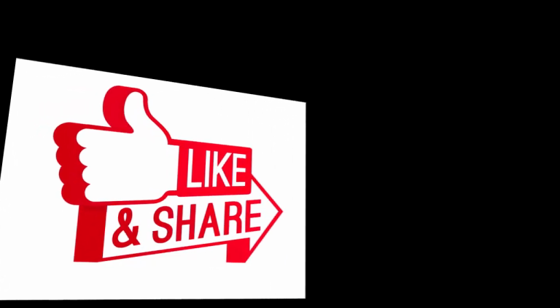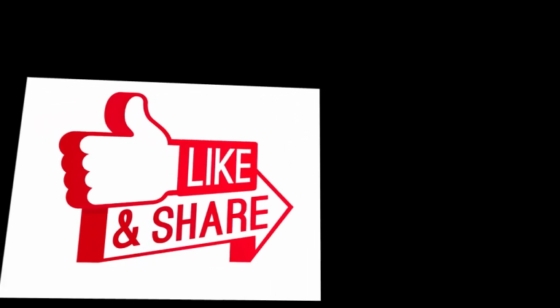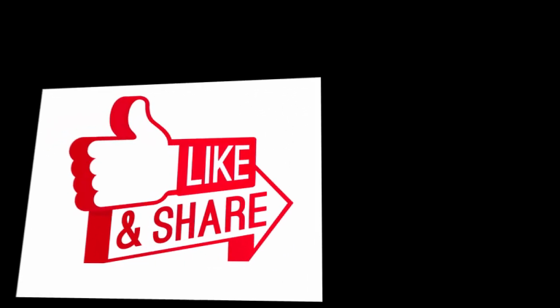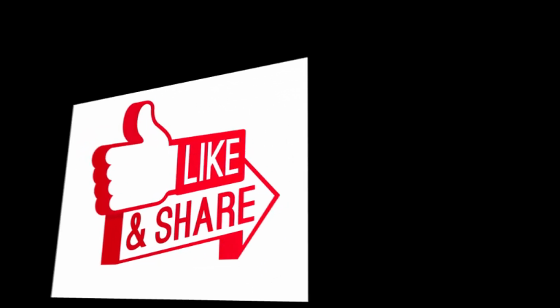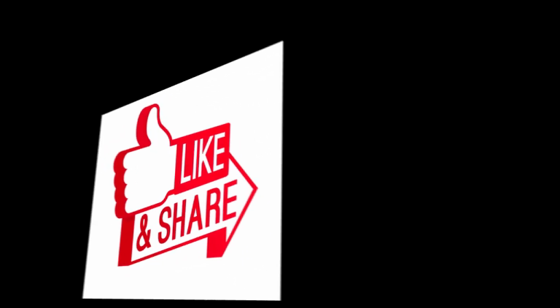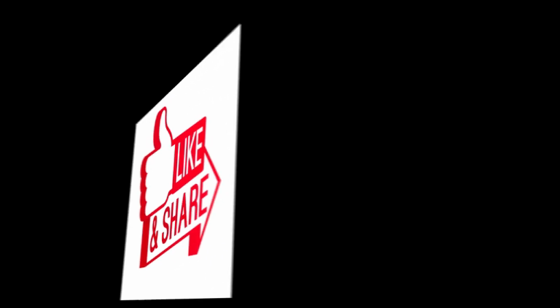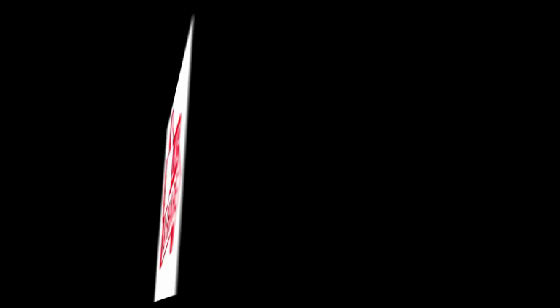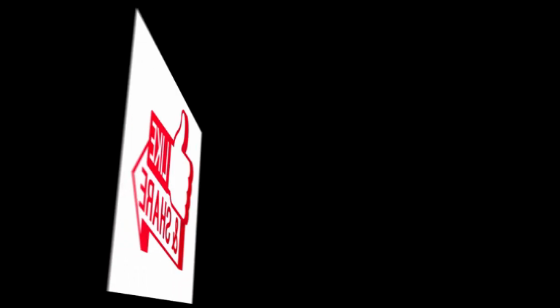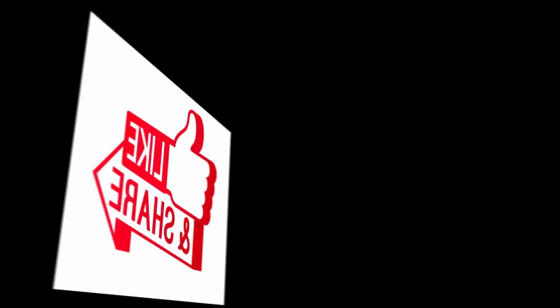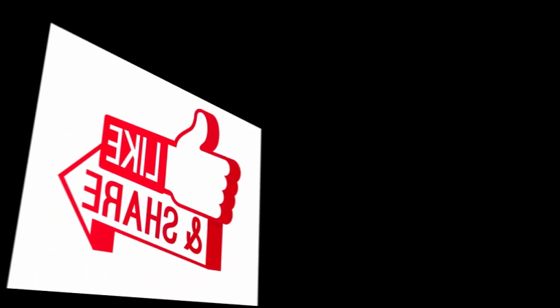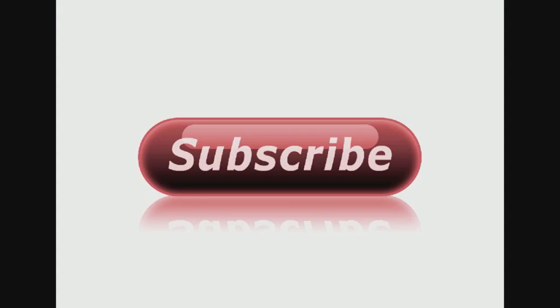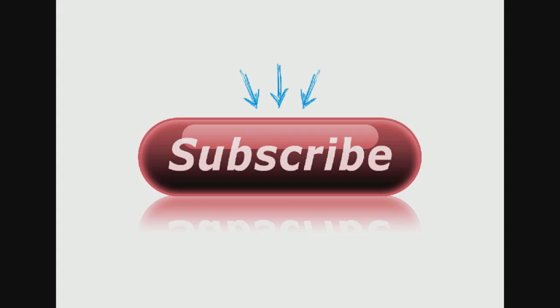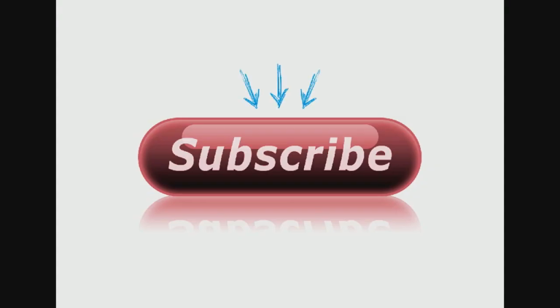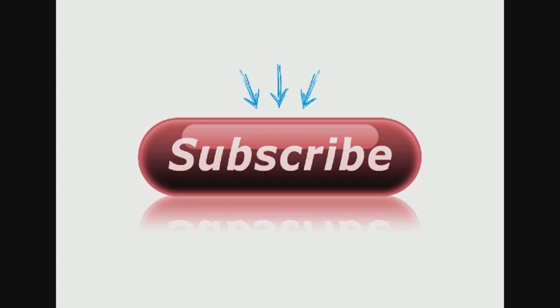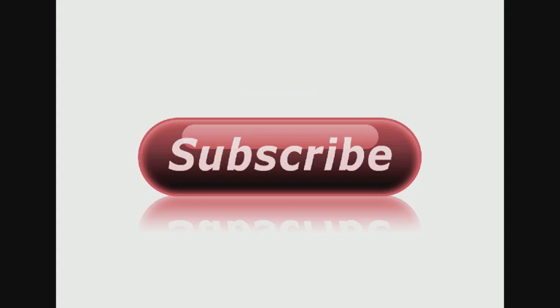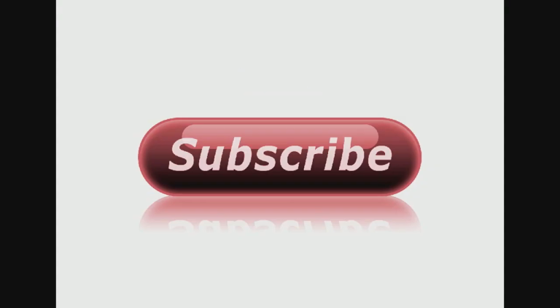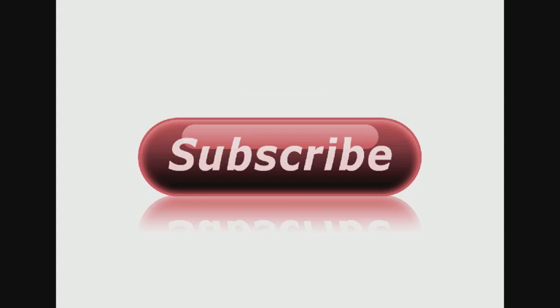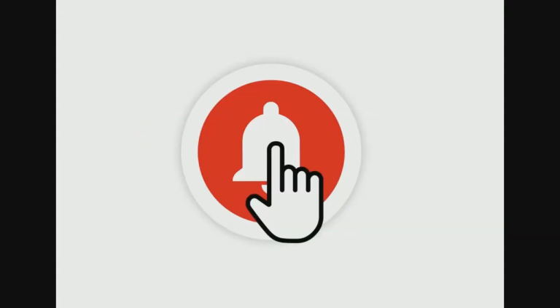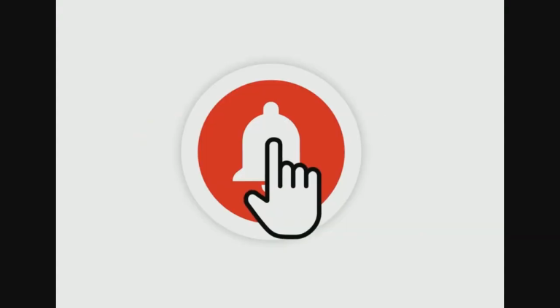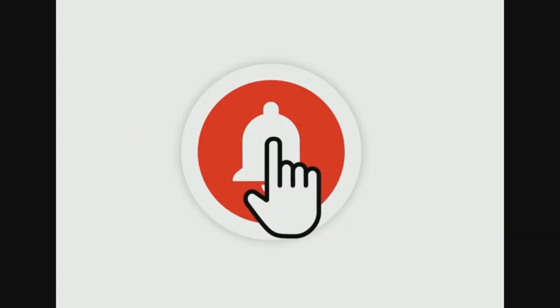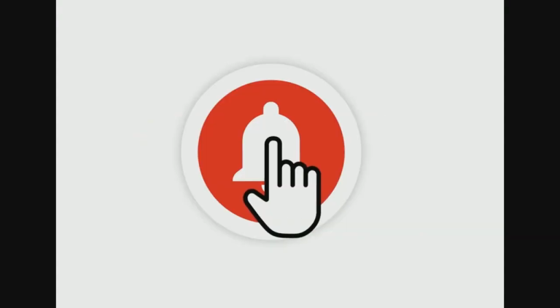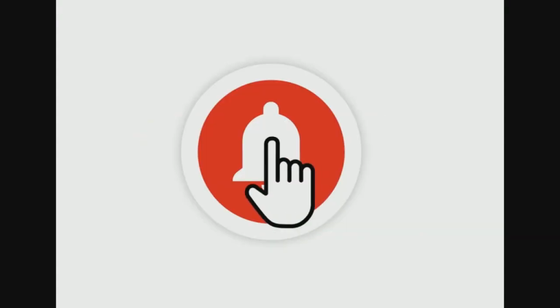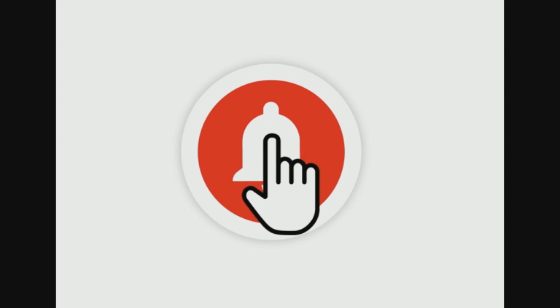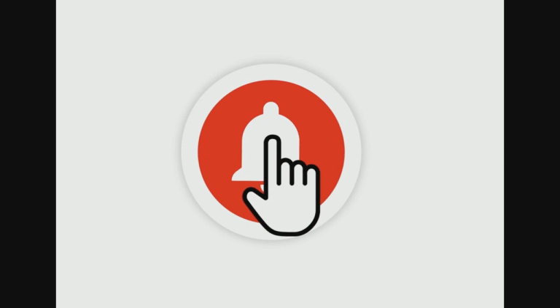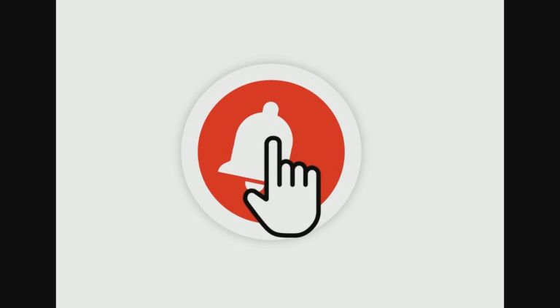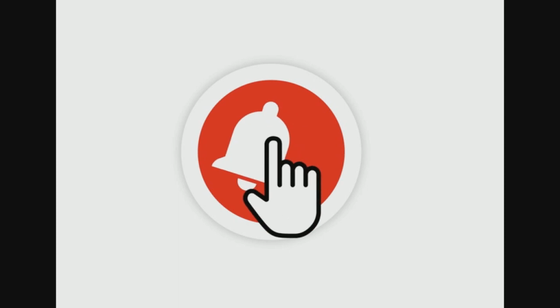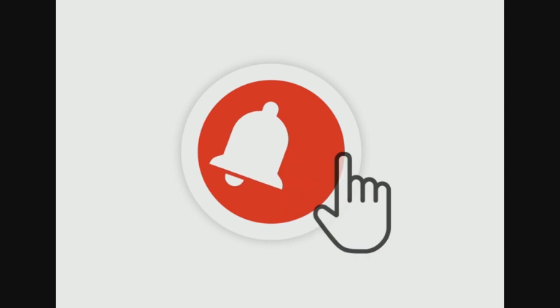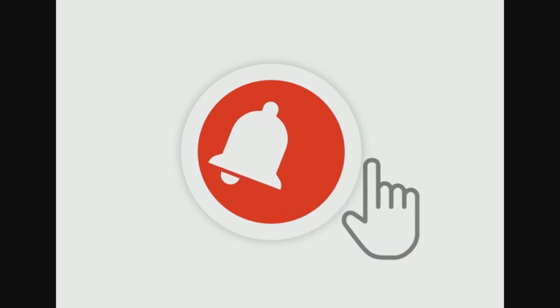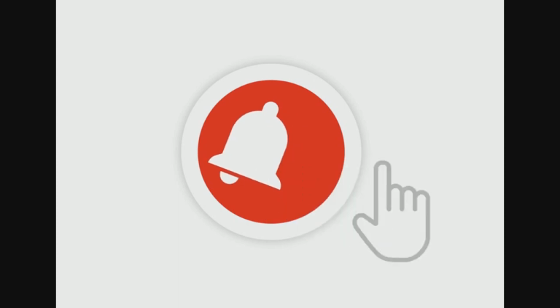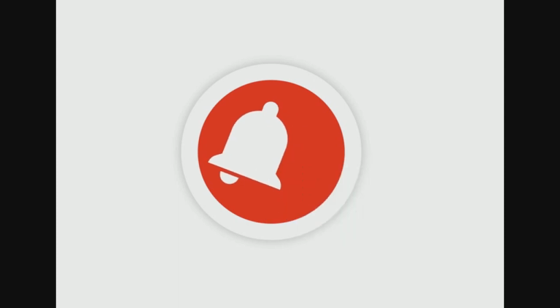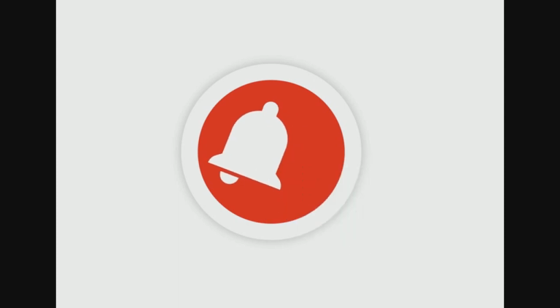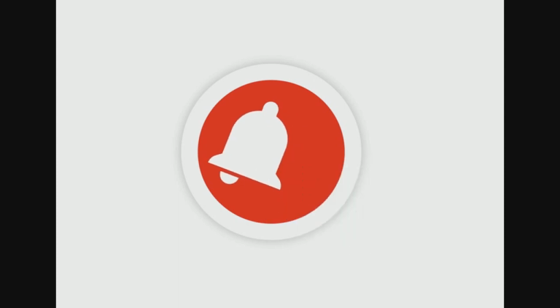If you like this video, please like, share, and subscribe. The next section will be coming soon. Thank you.